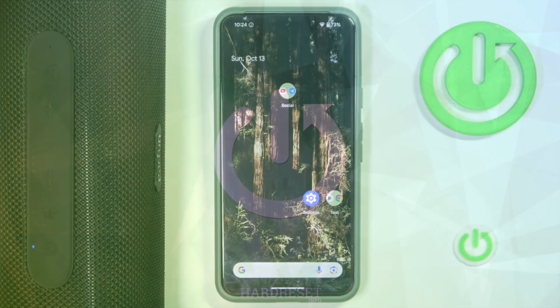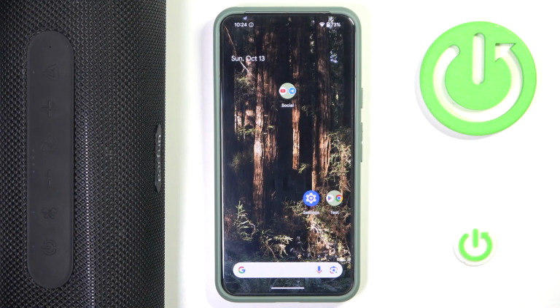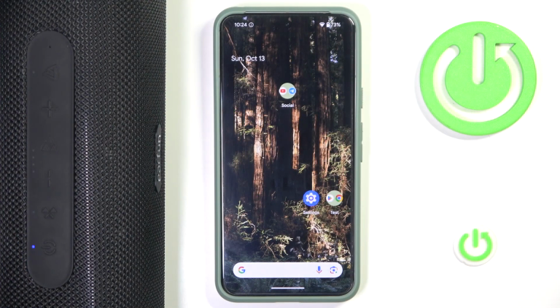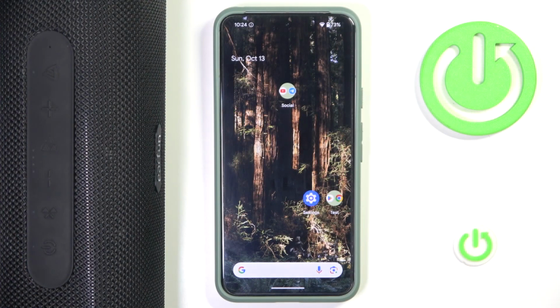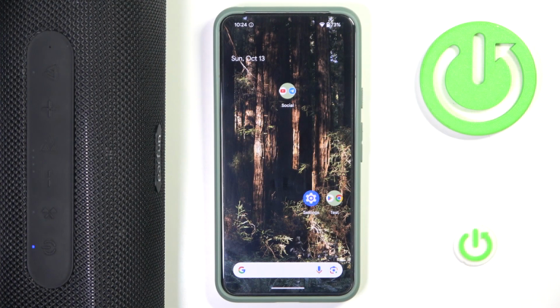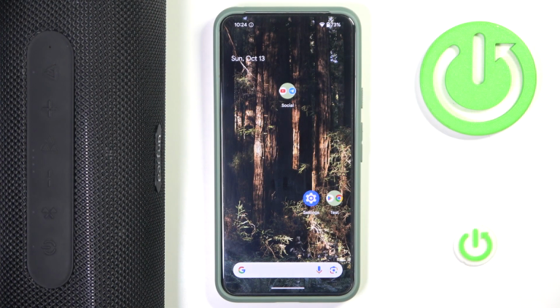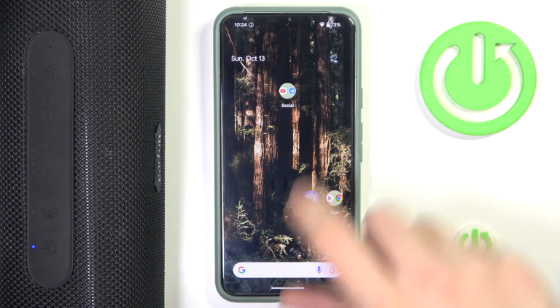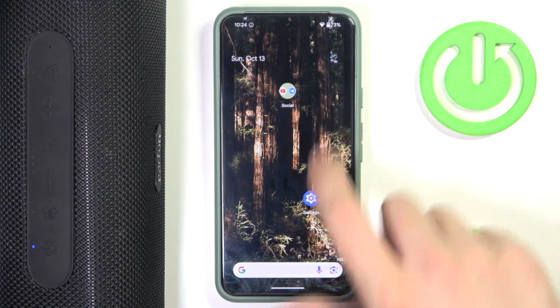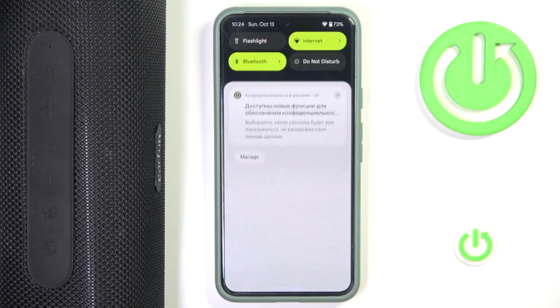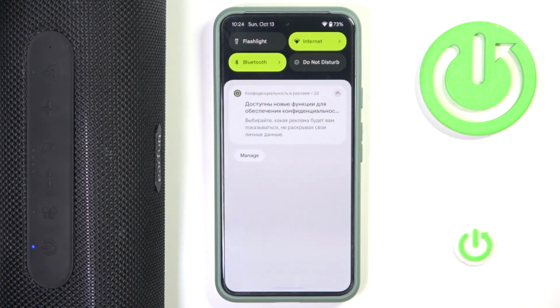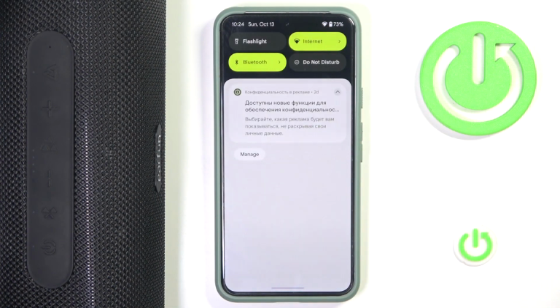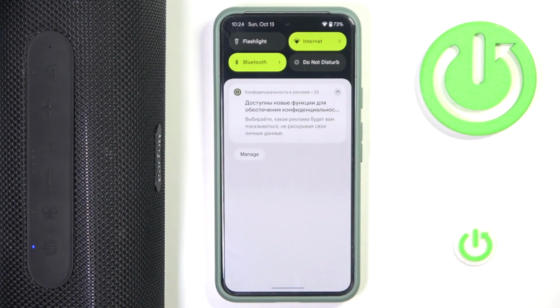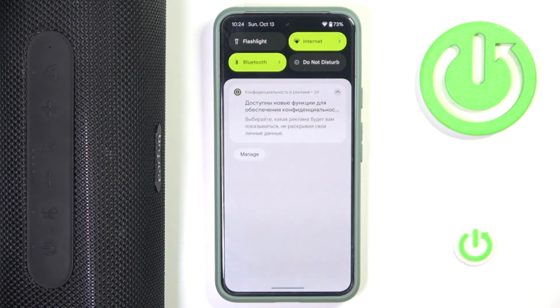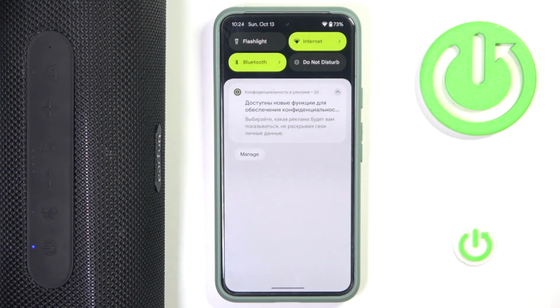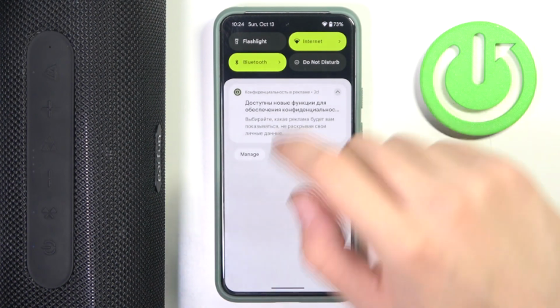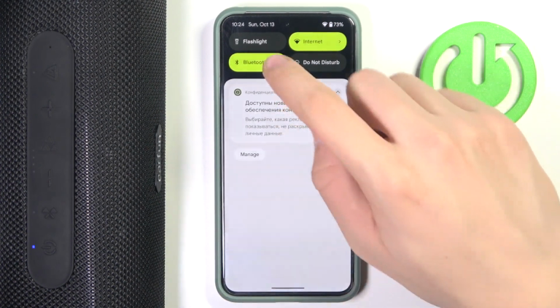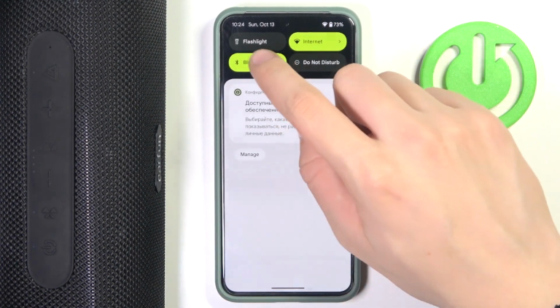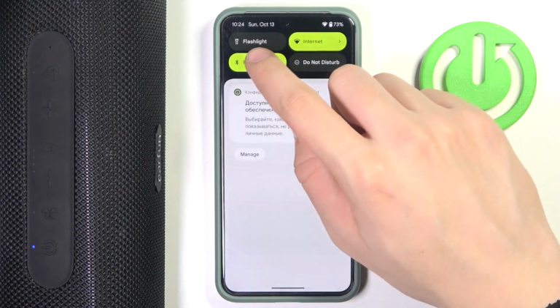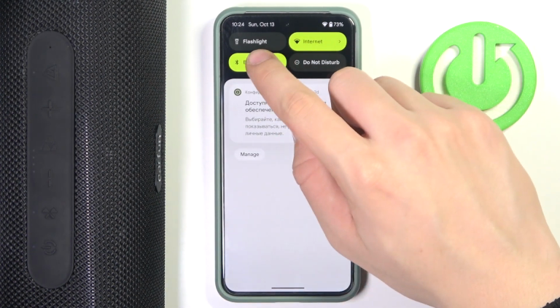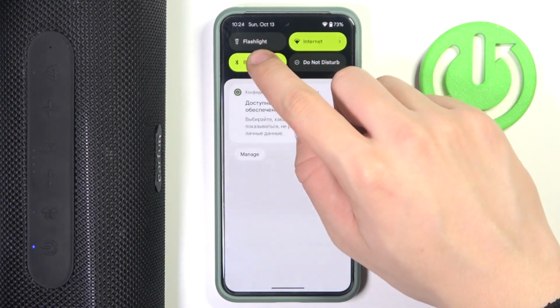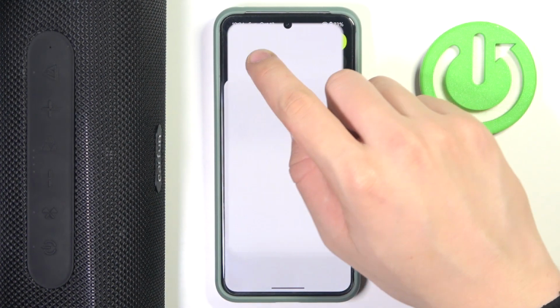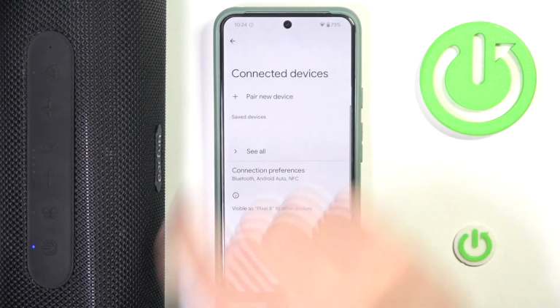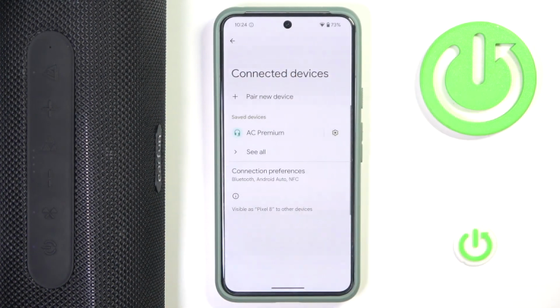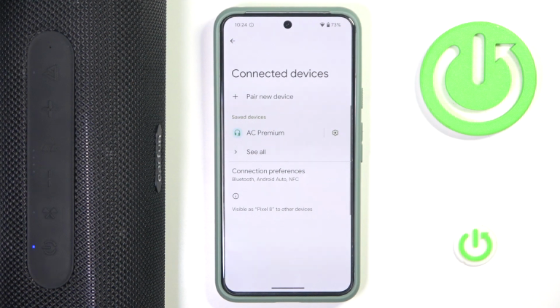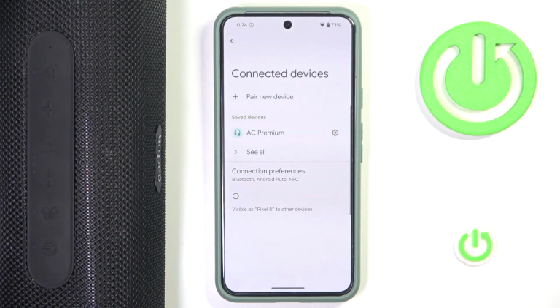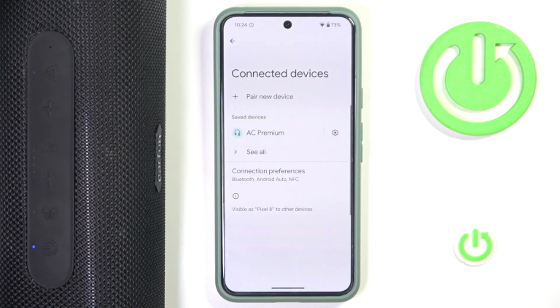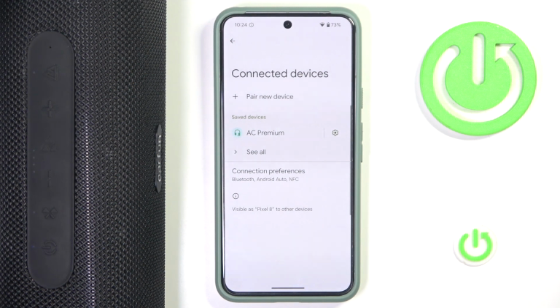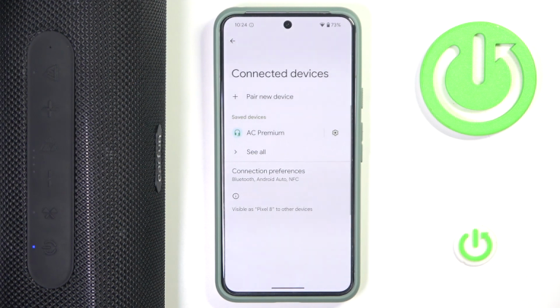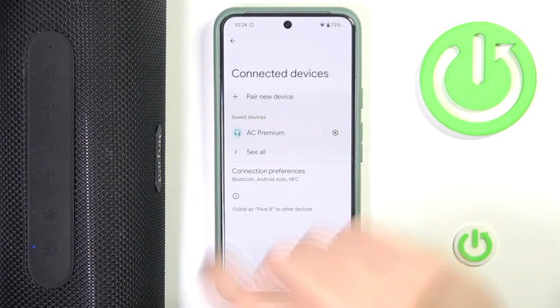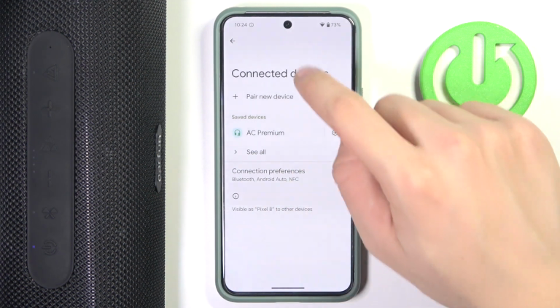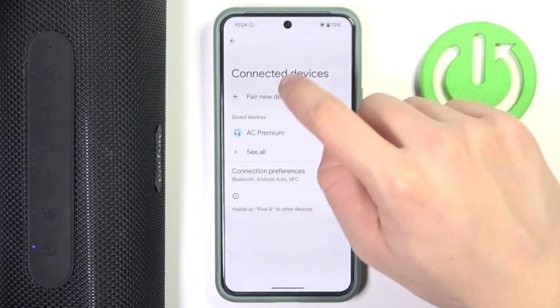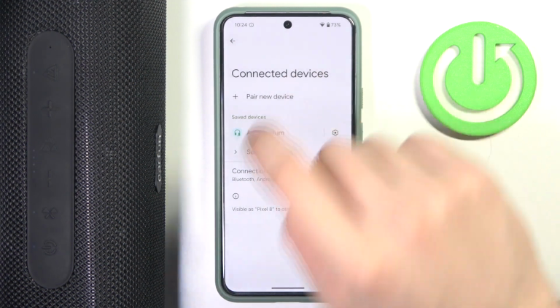First, we have to scroll down to the control panel, then we have to hold our finger on Bluetooth. Now we have to click 'Pair new device'.